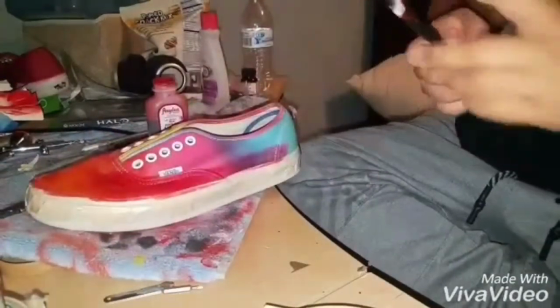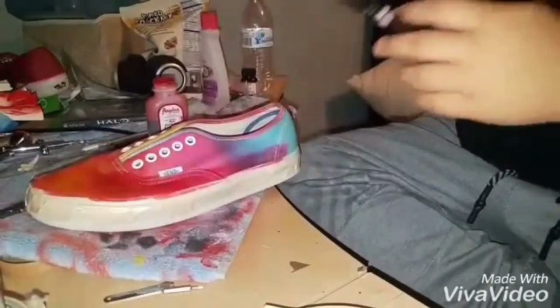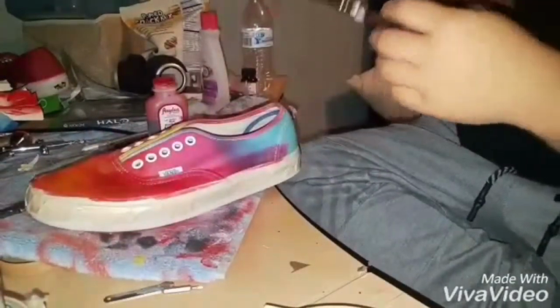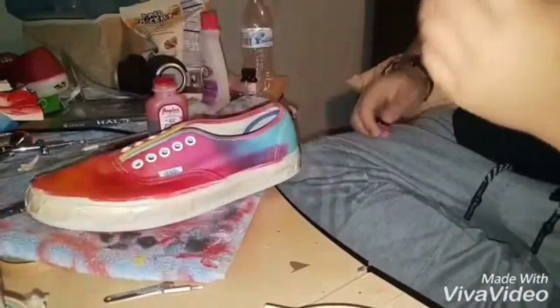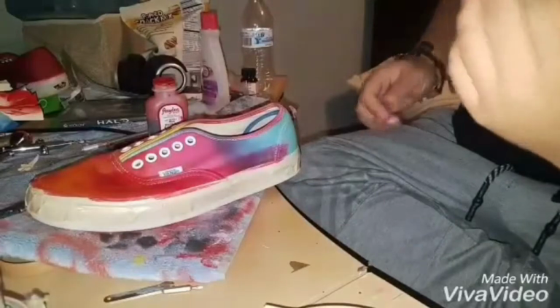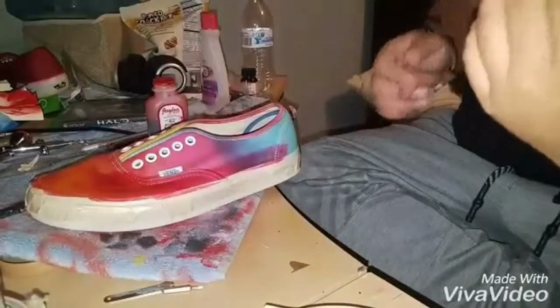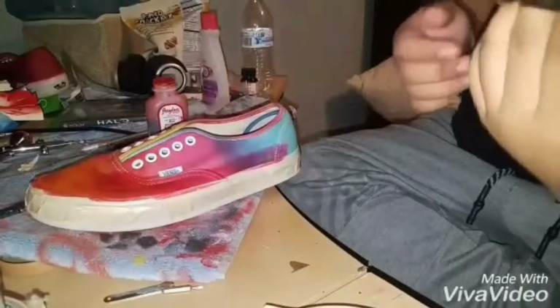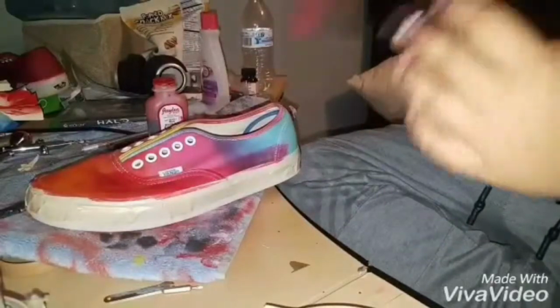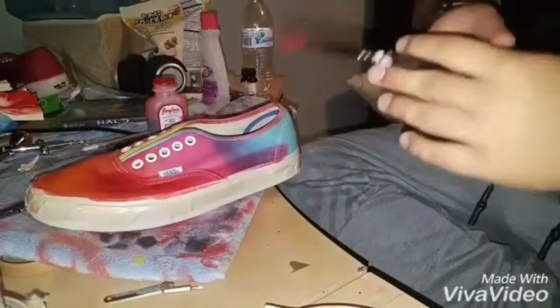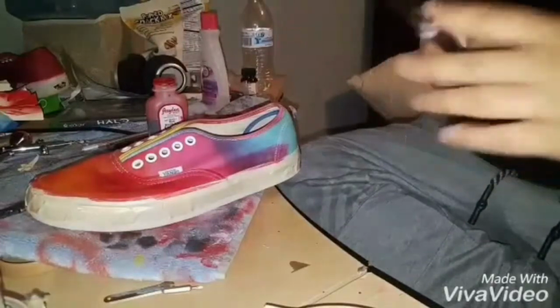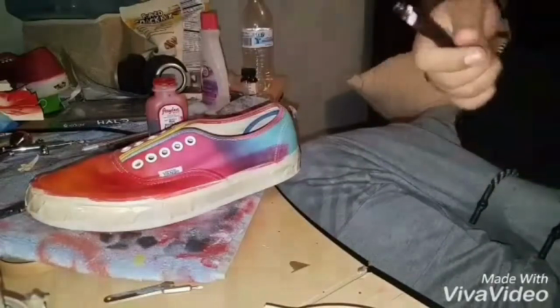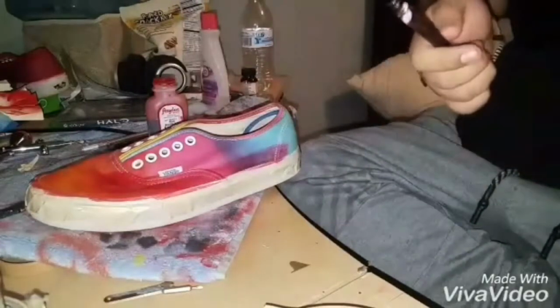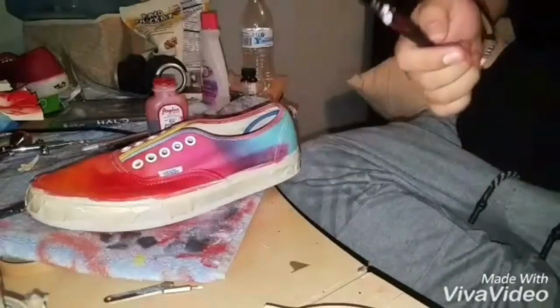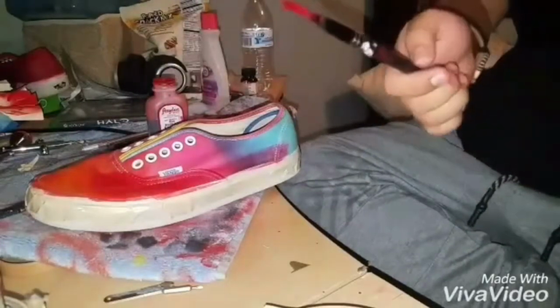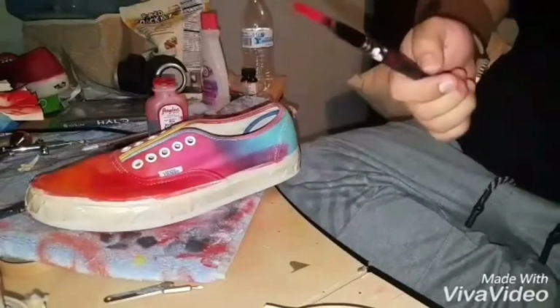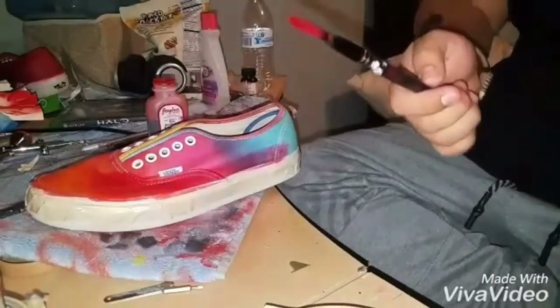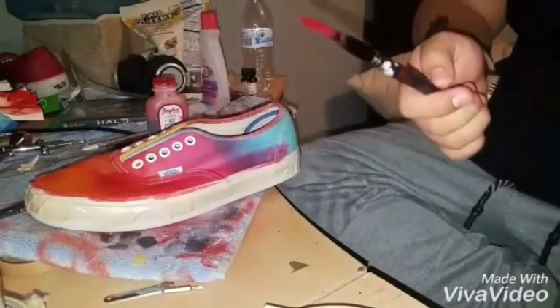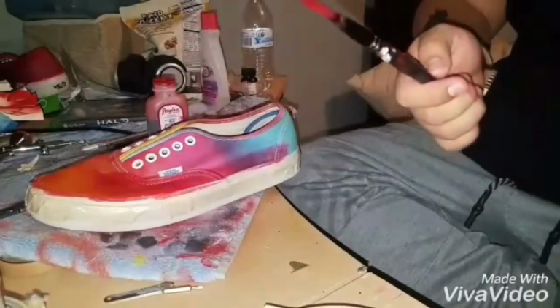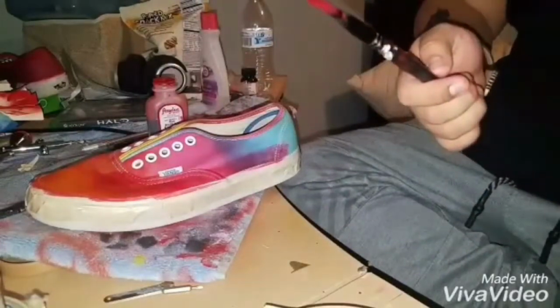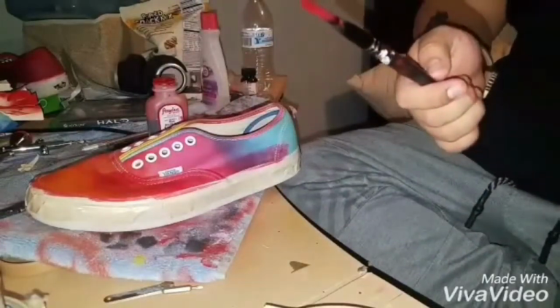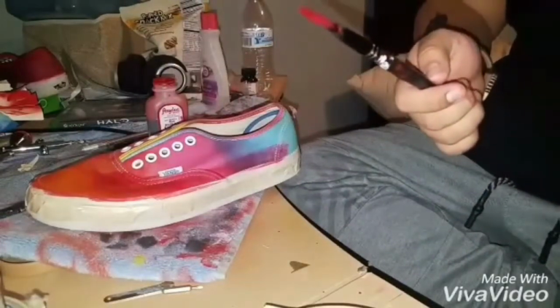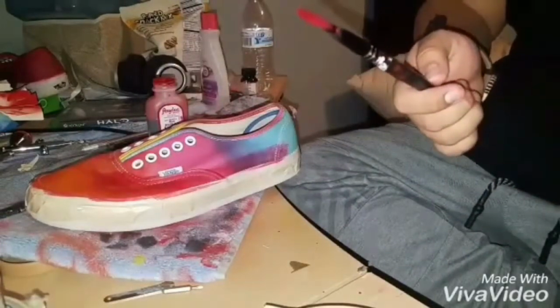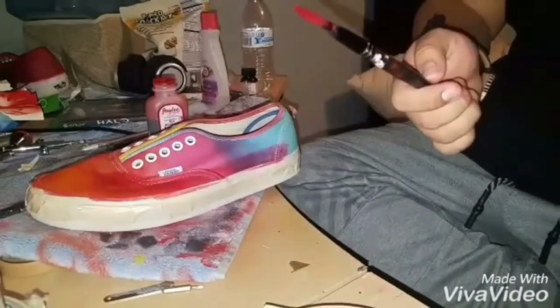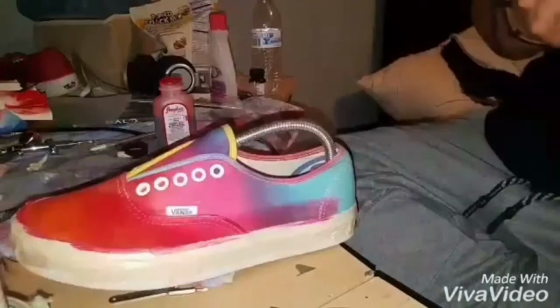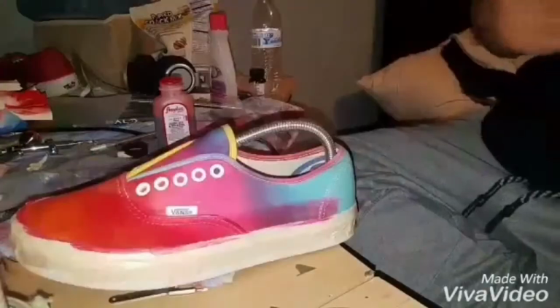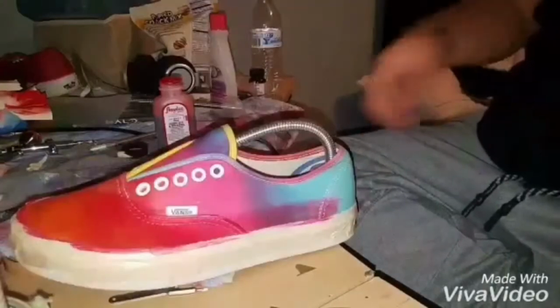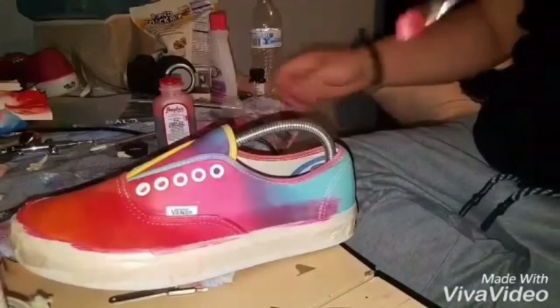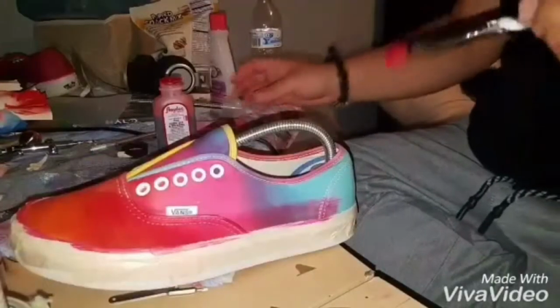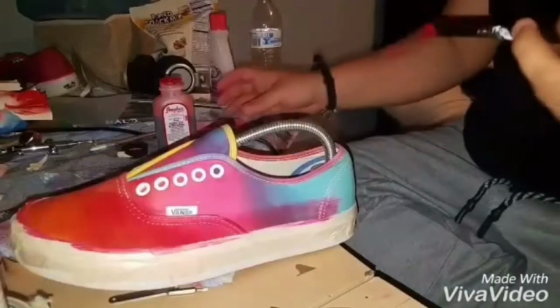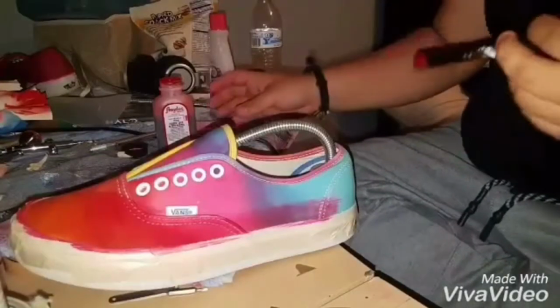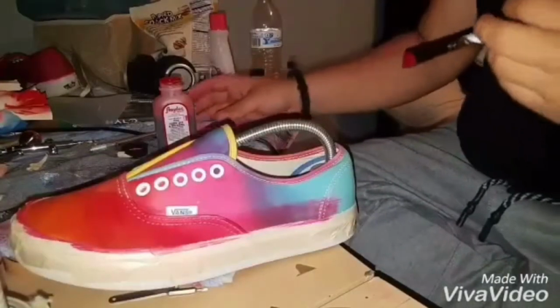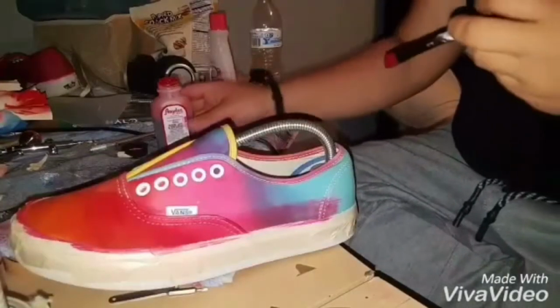One thing I forgot to do was put the shoe tree in, so I'm going to do that right now. Alright, now we can get back to the painting.